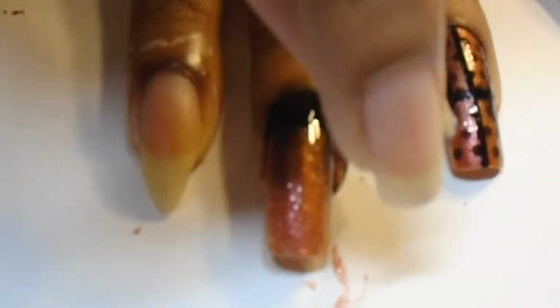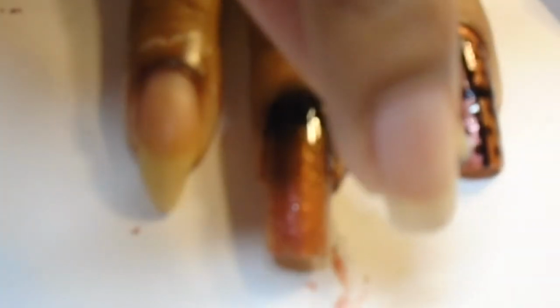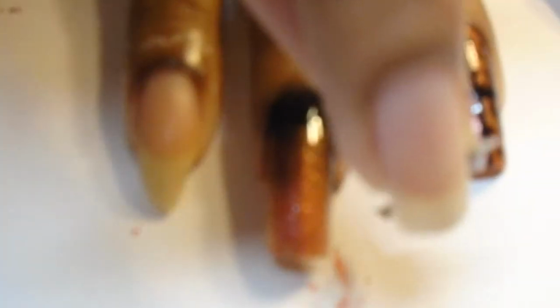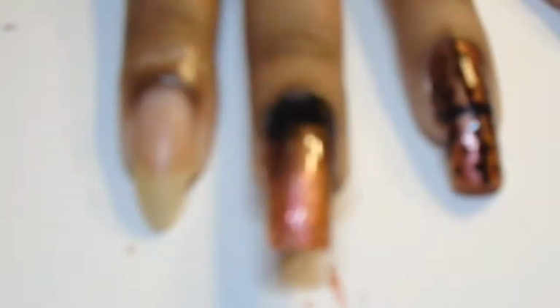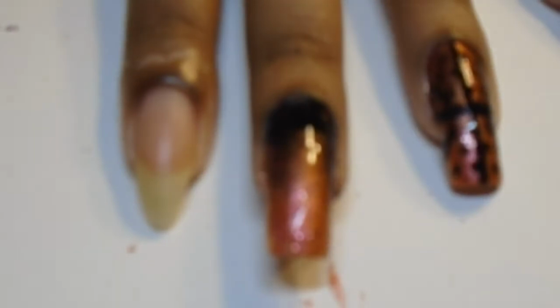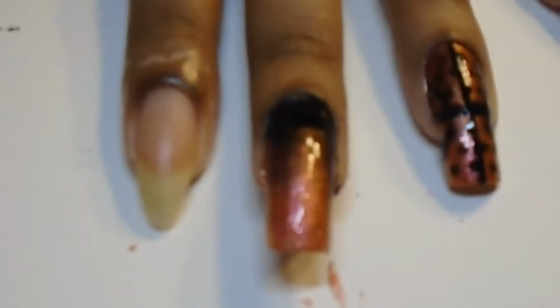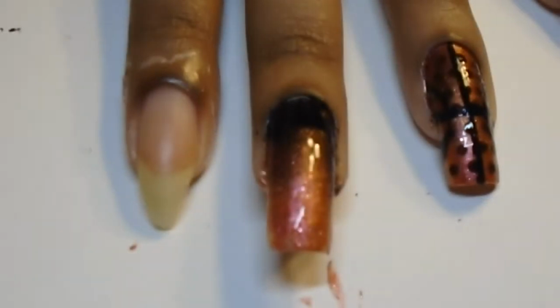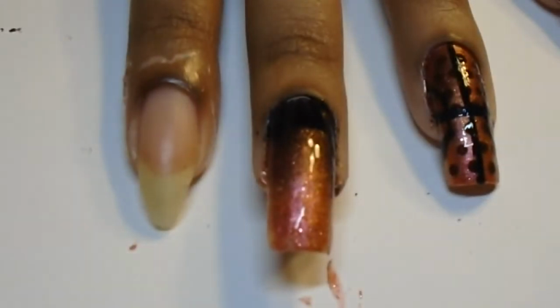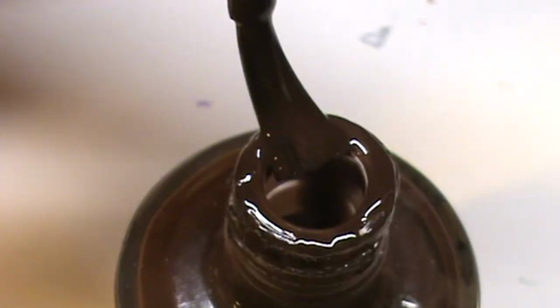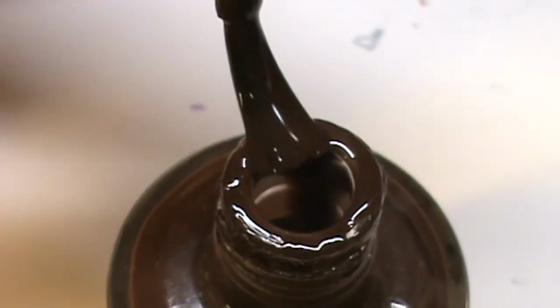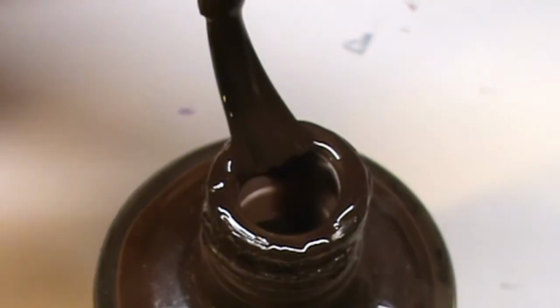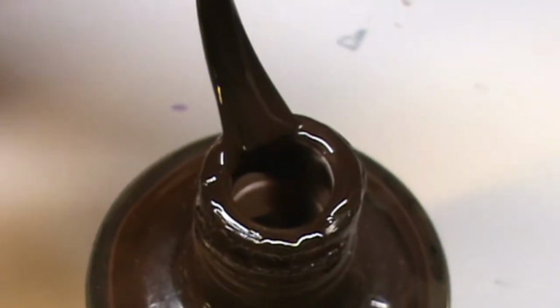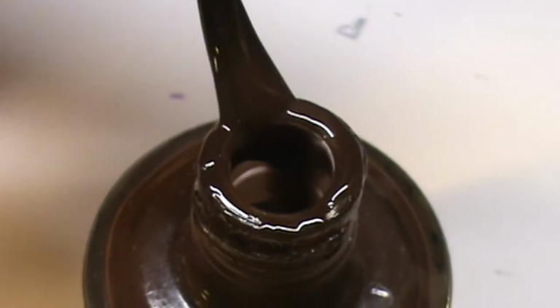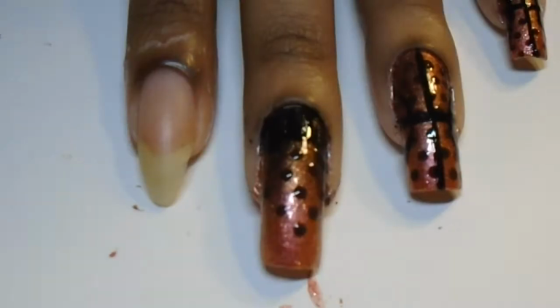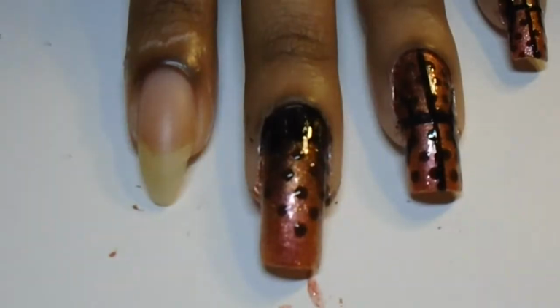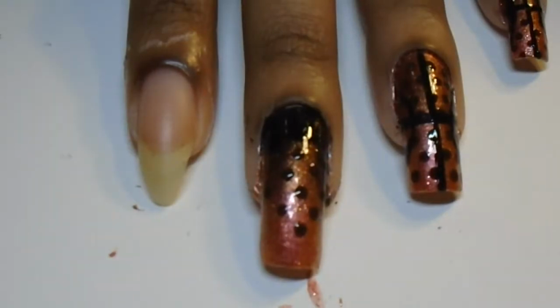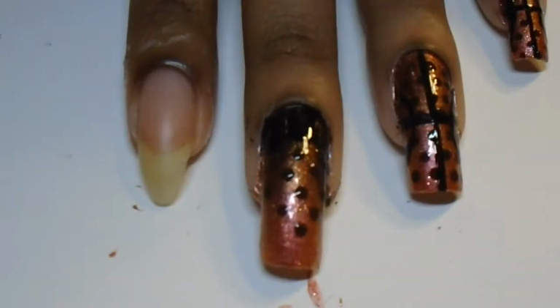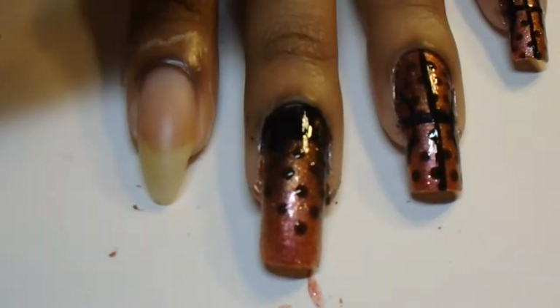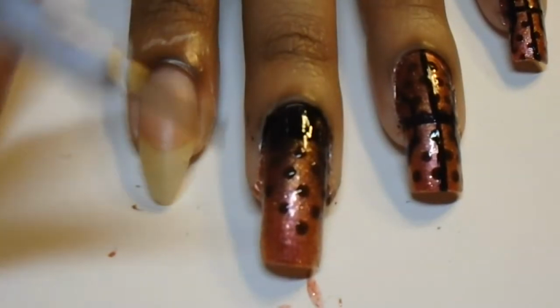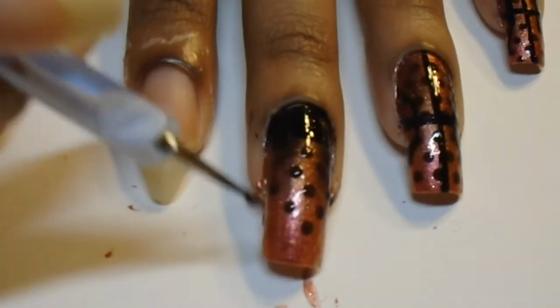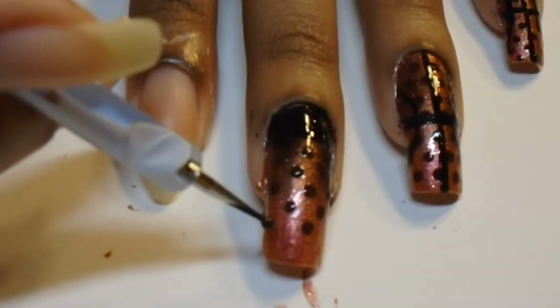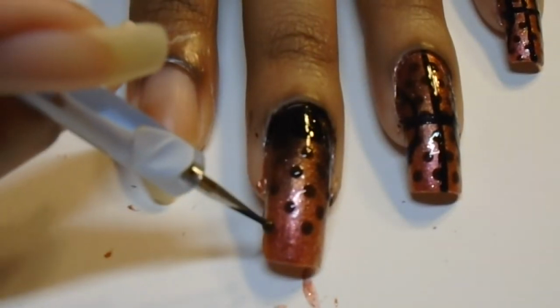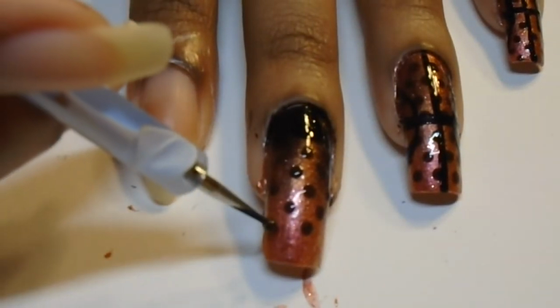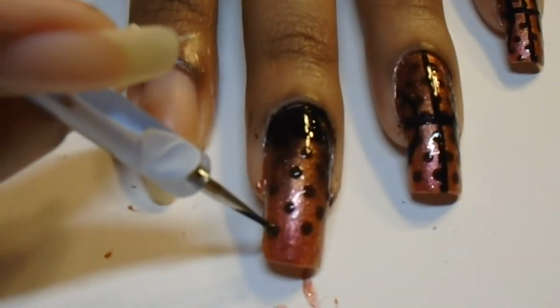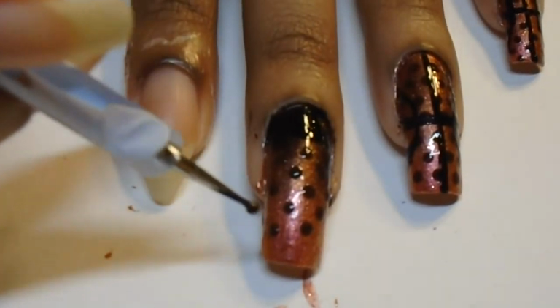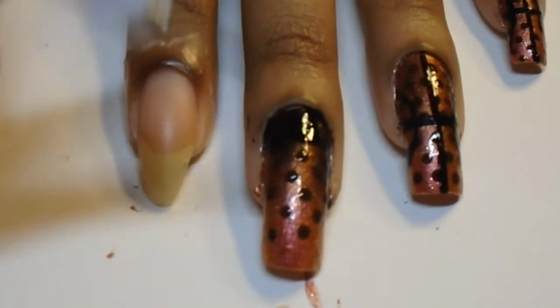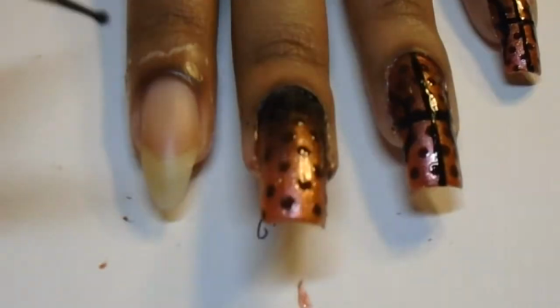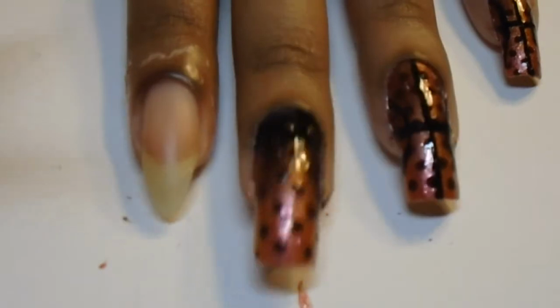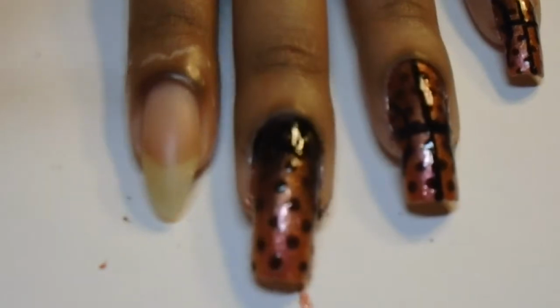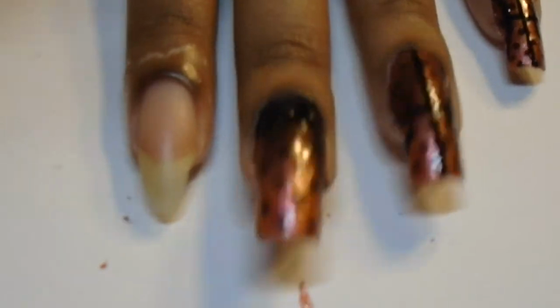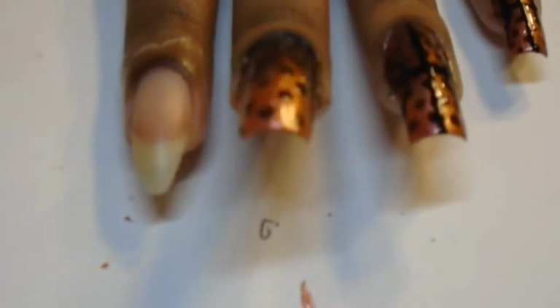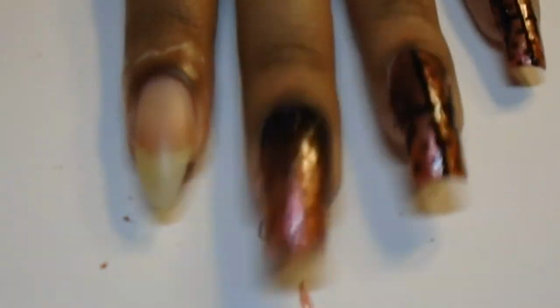So now we're going to use our brown polish to give our basketball nails a little more texture. And if you don't have a dotting tool, it's okay — you can use a pen.